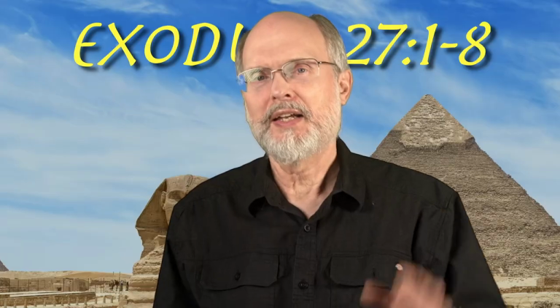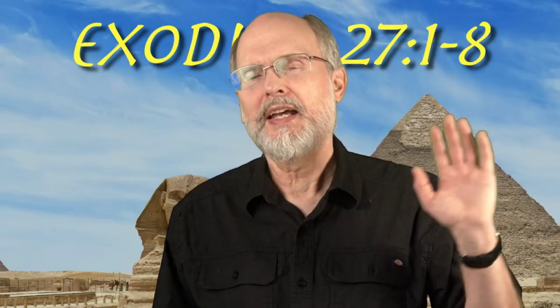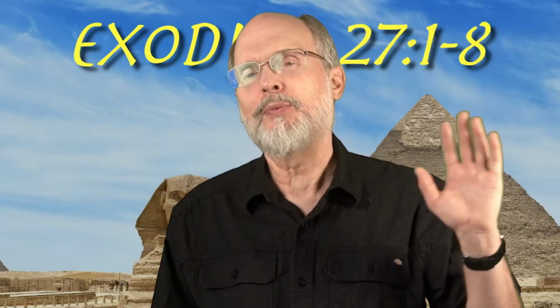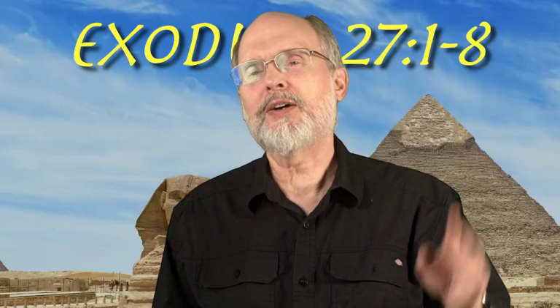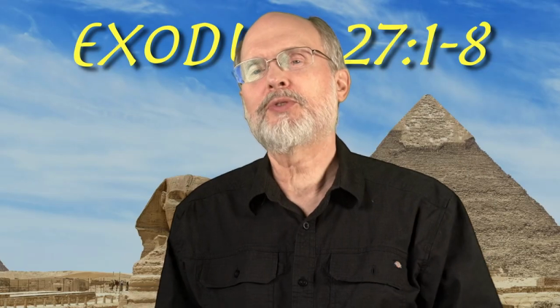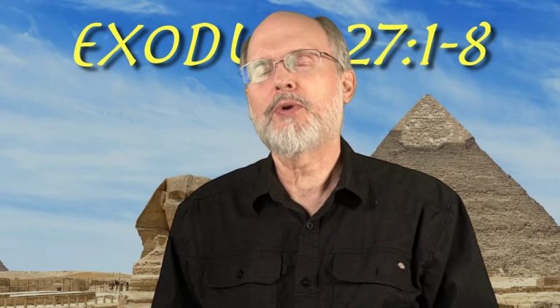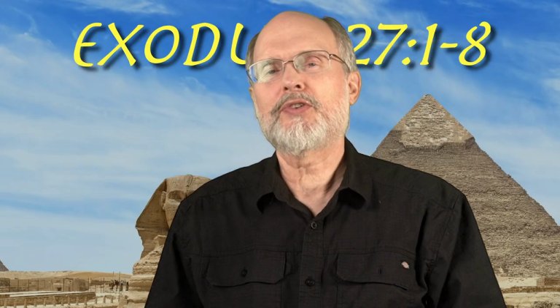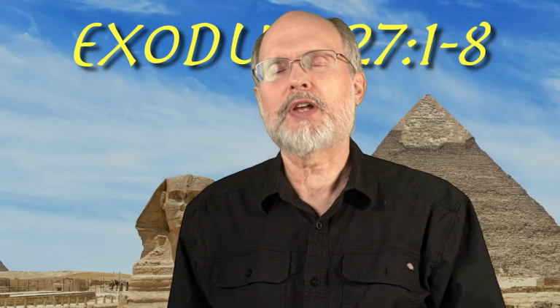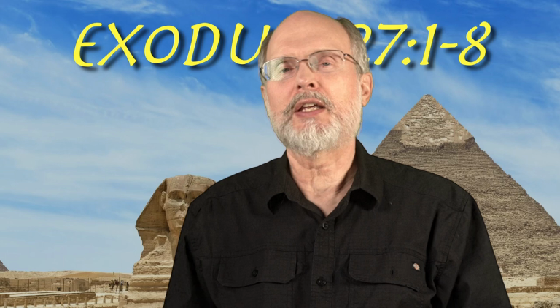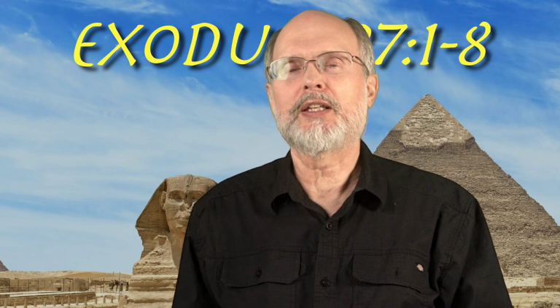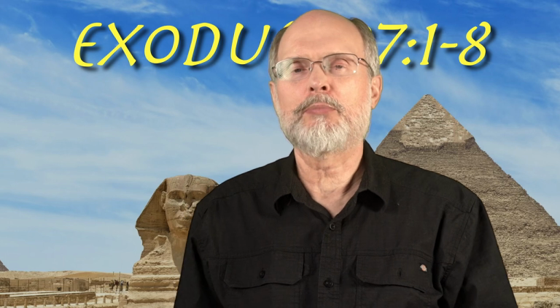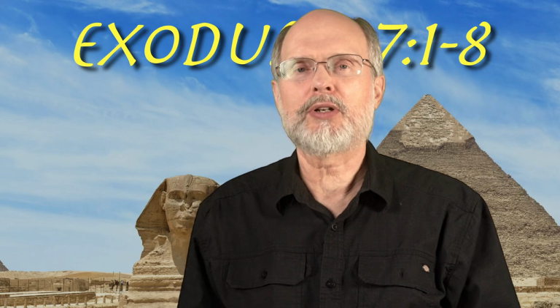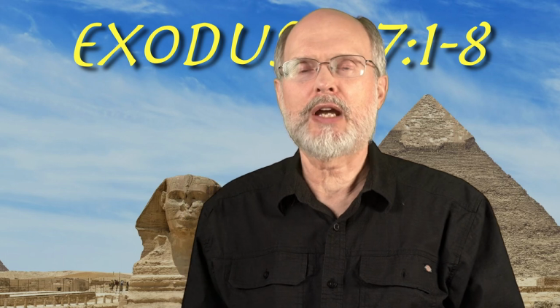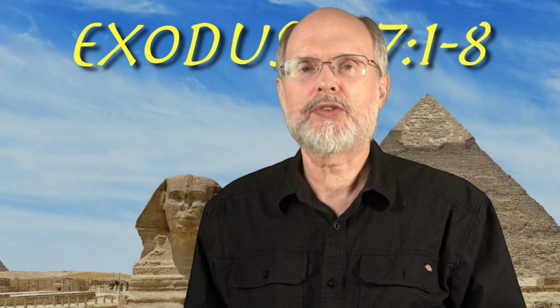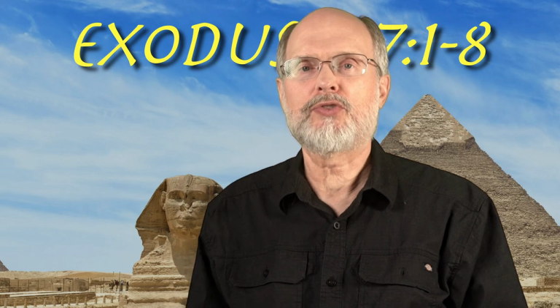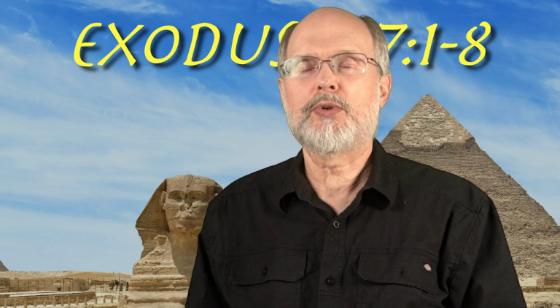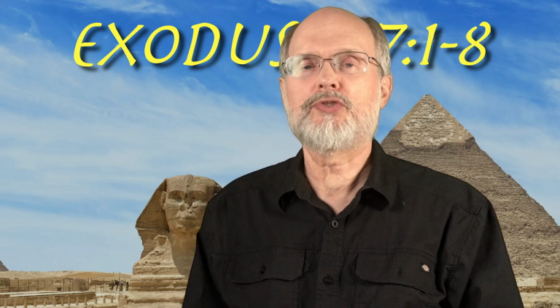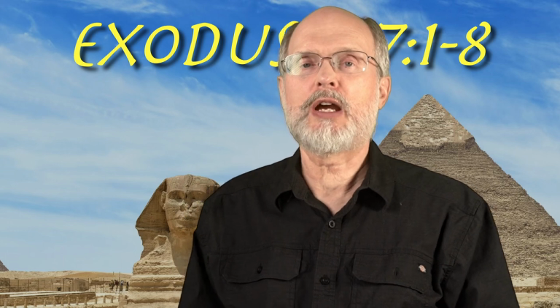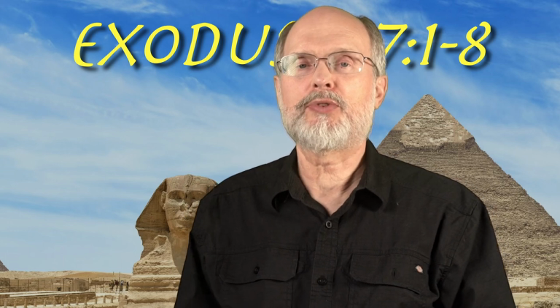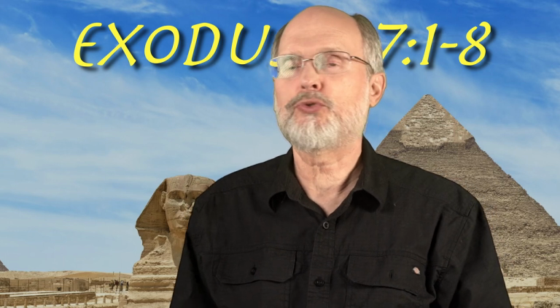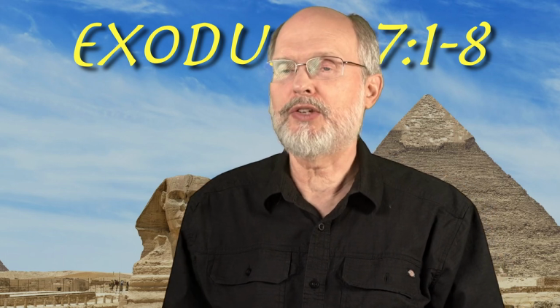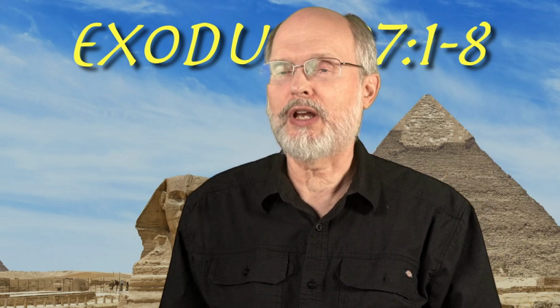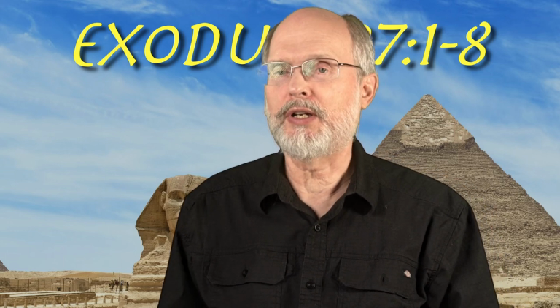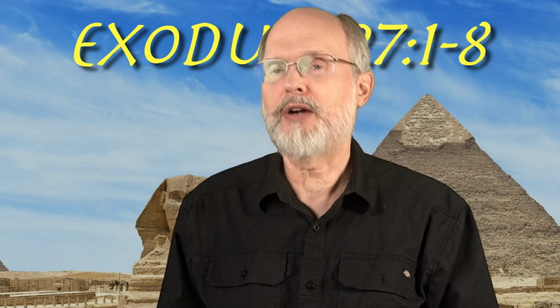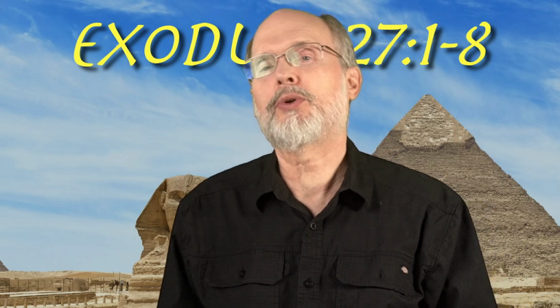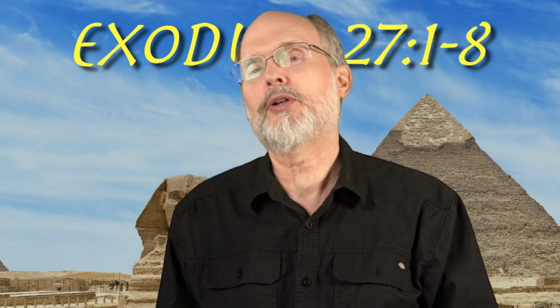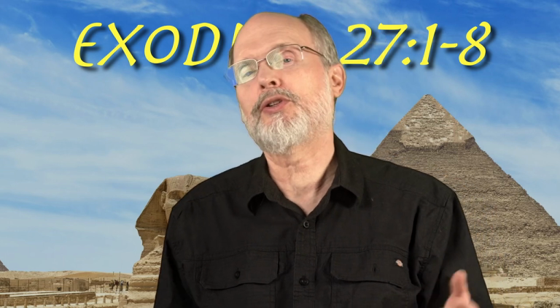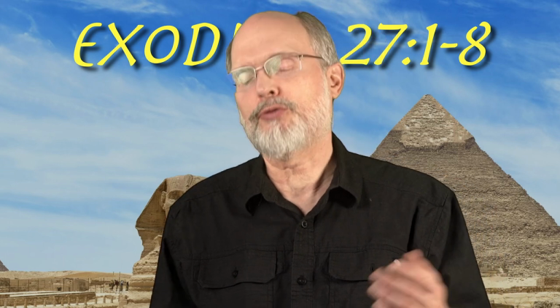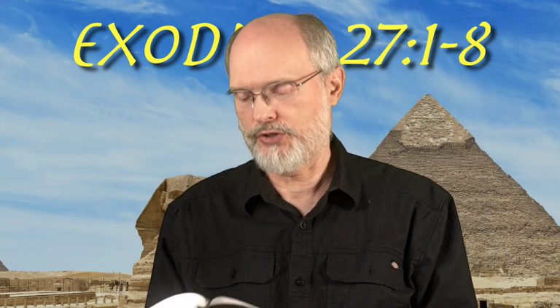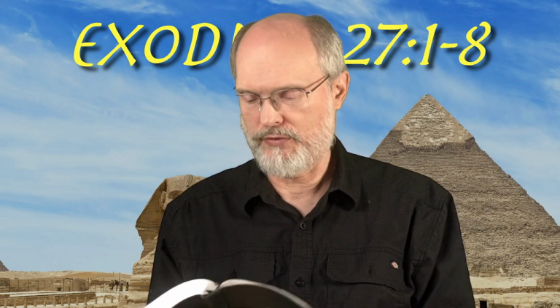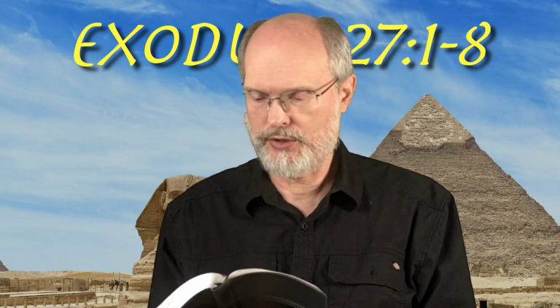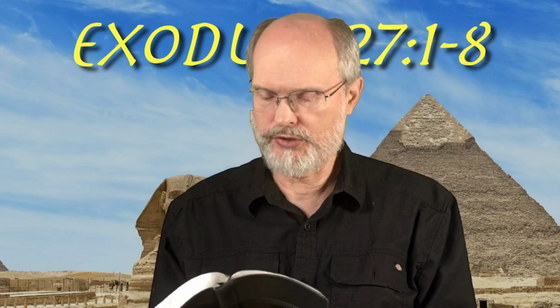Hey, welcome to our study in the book of Exodus. We're in chapter 27 now. We're going to look at the first eight verses.